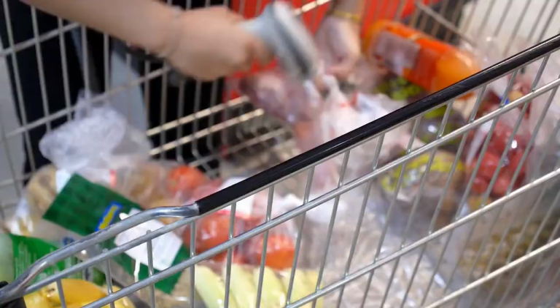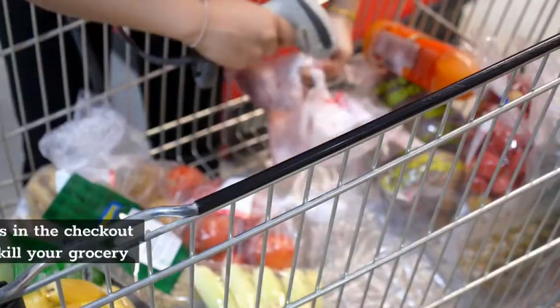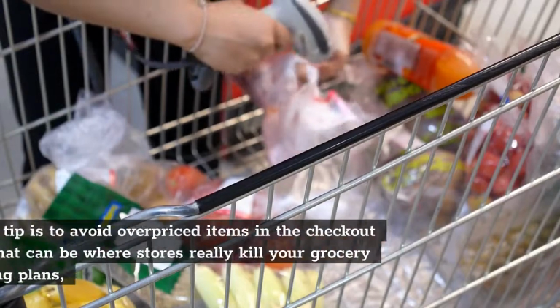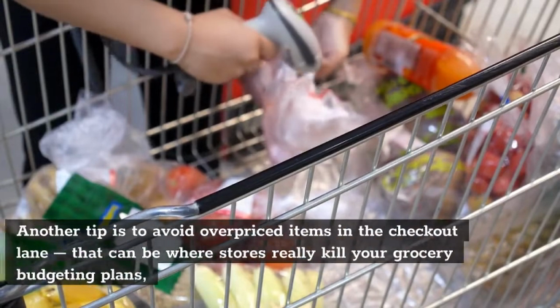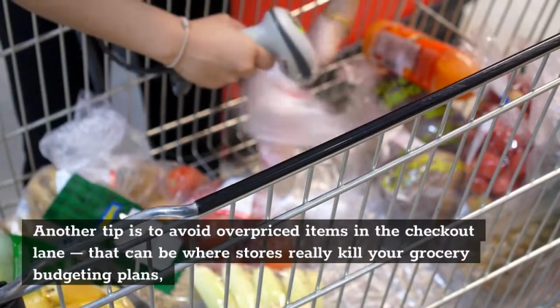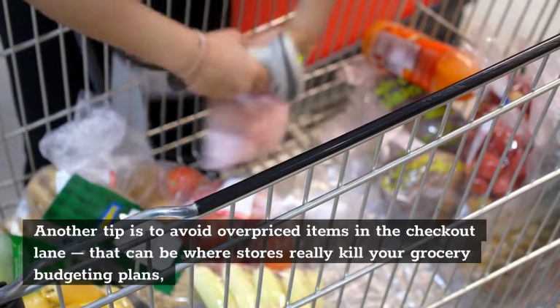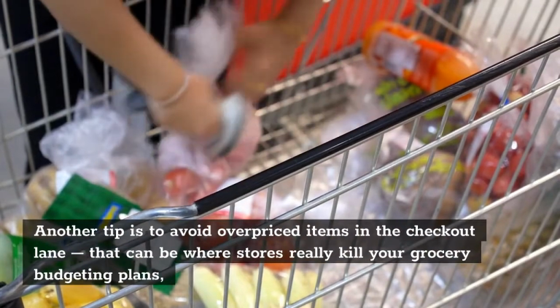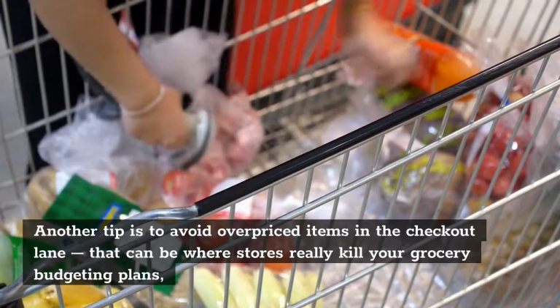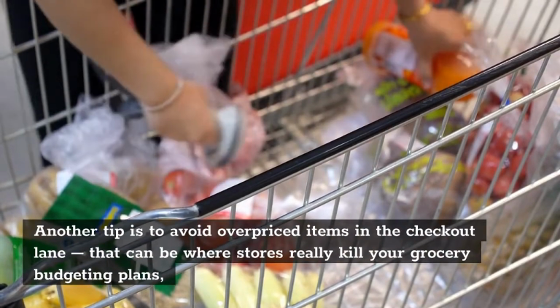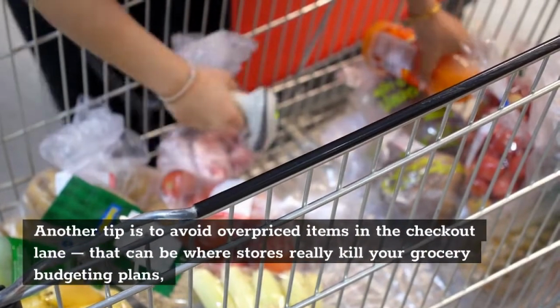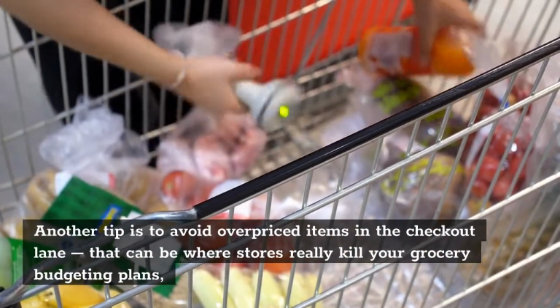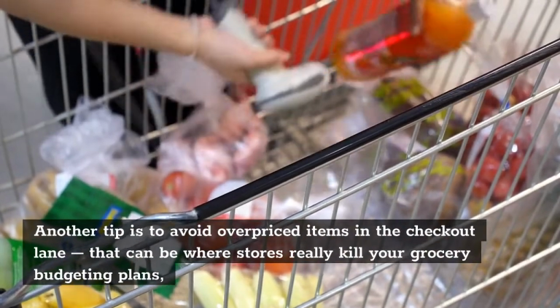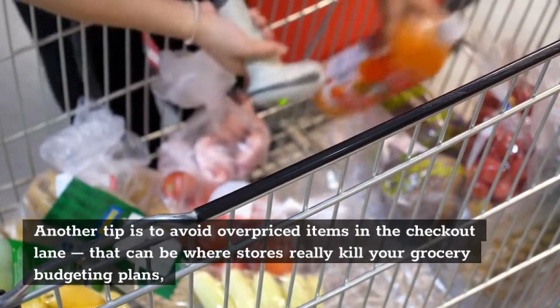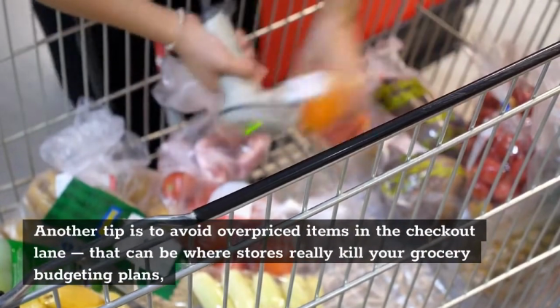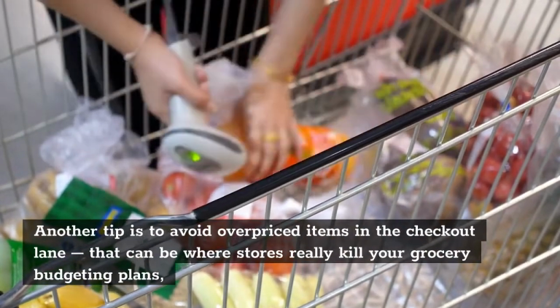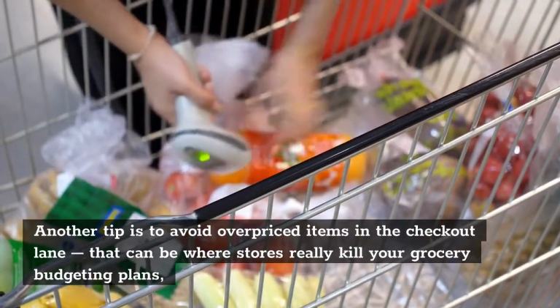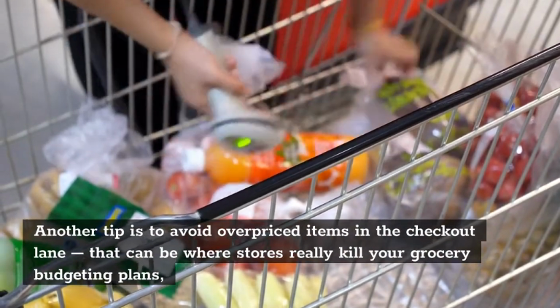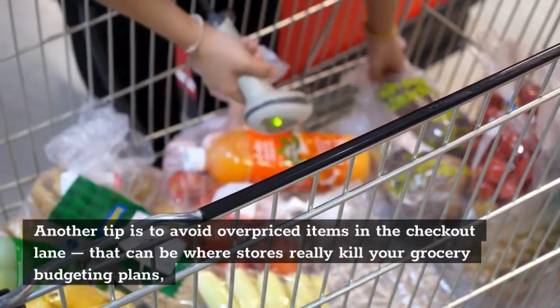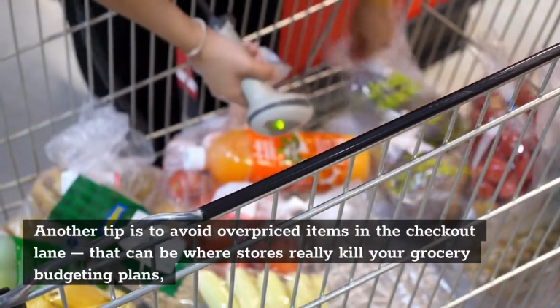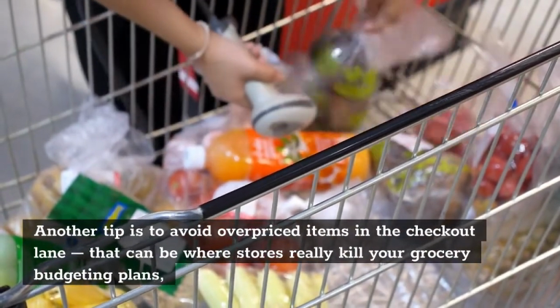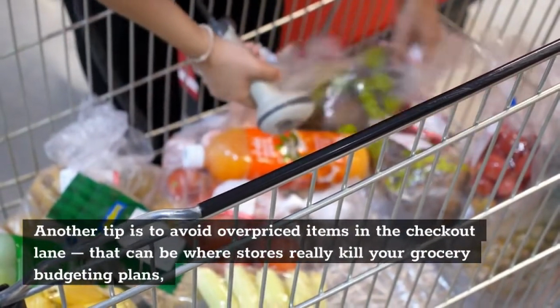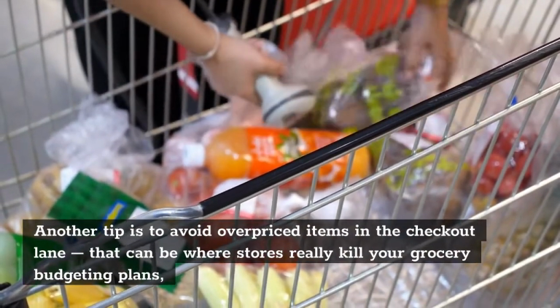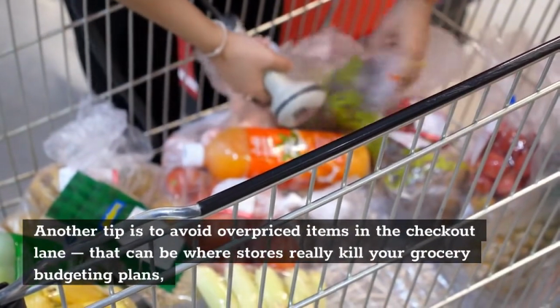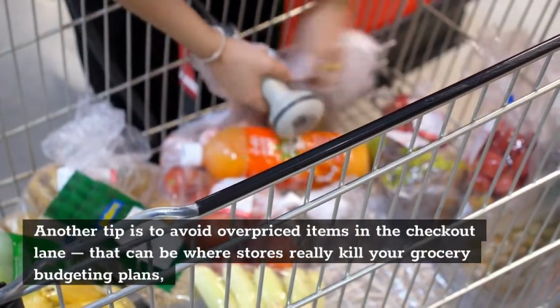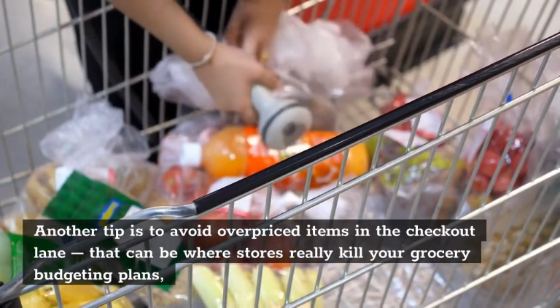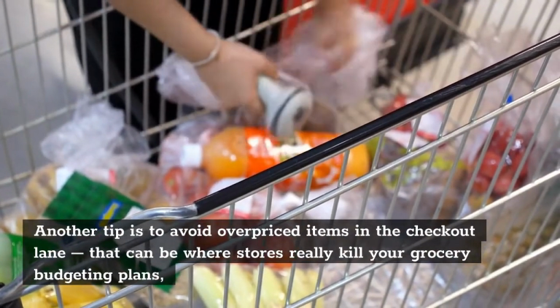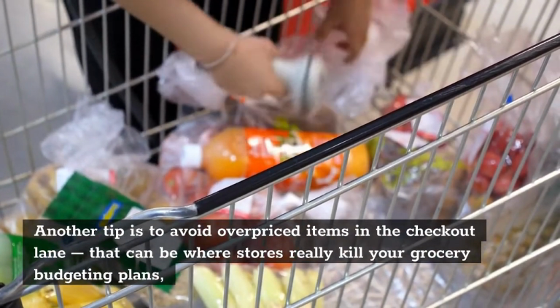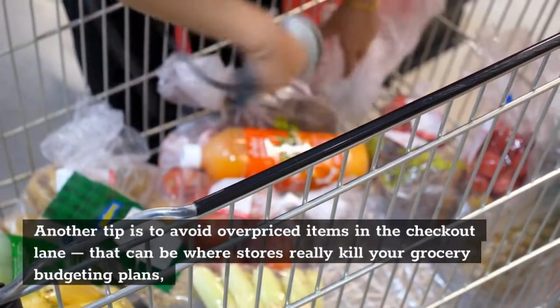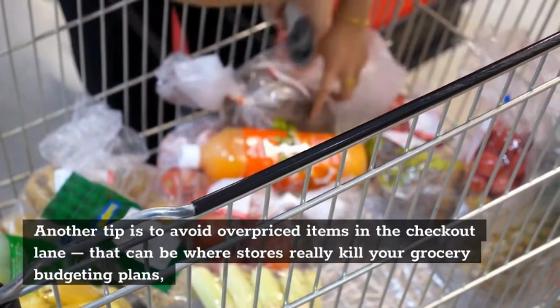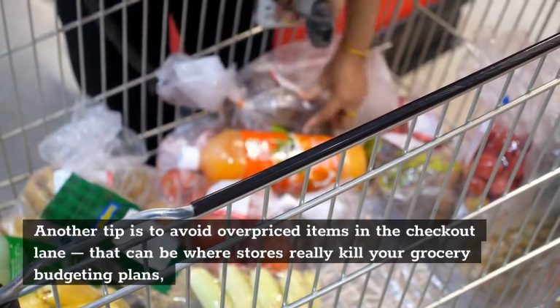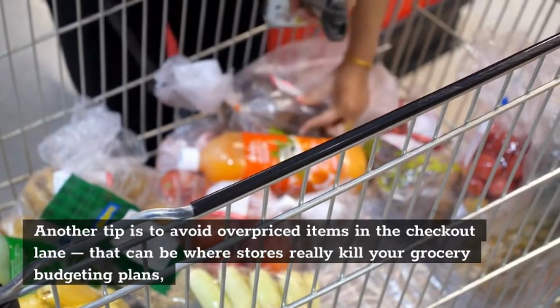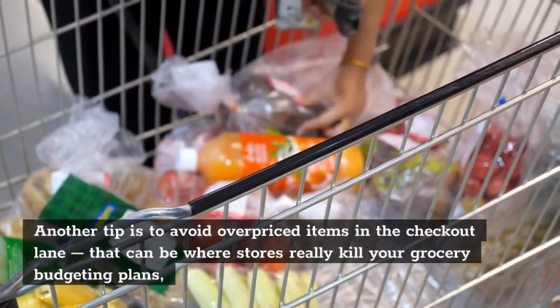Another tip is to avoid overpriced items in the checkout lane — that can be where stores really kill your grocery budgeting plans.